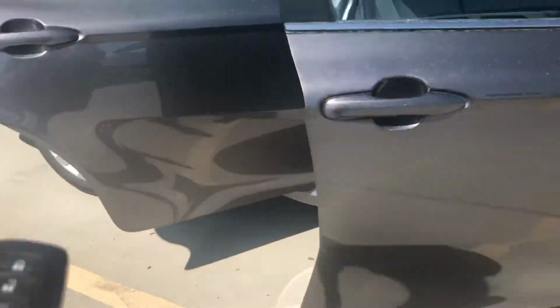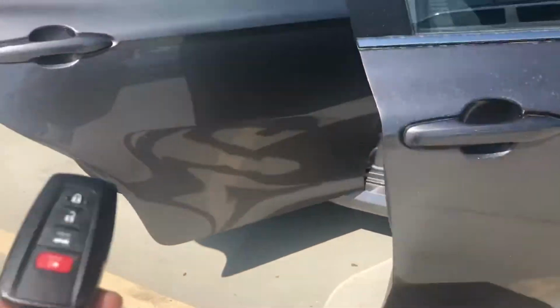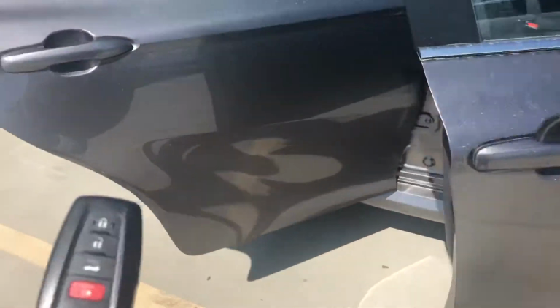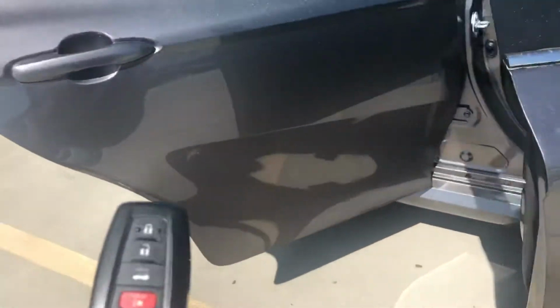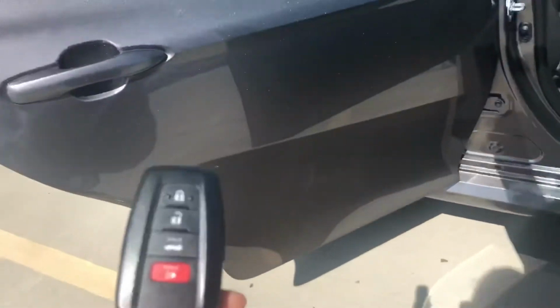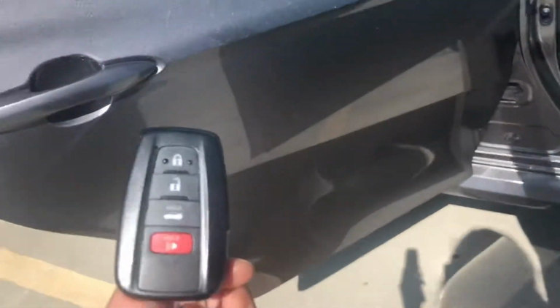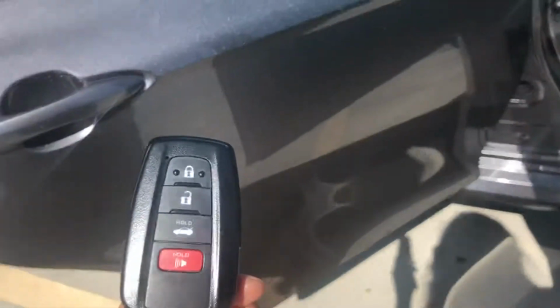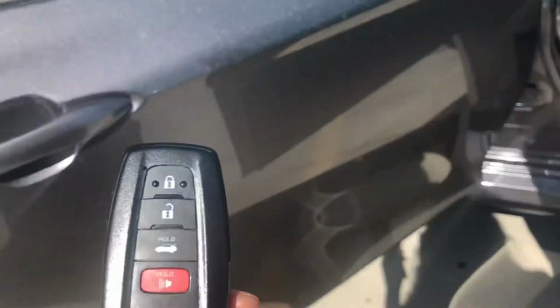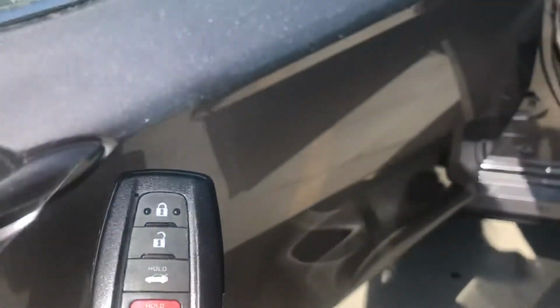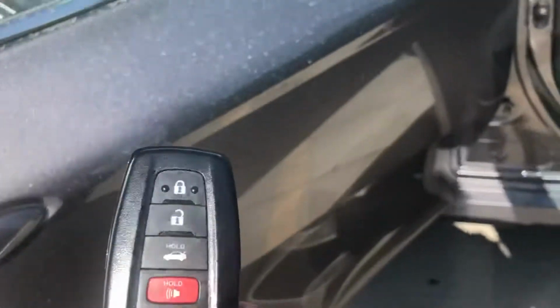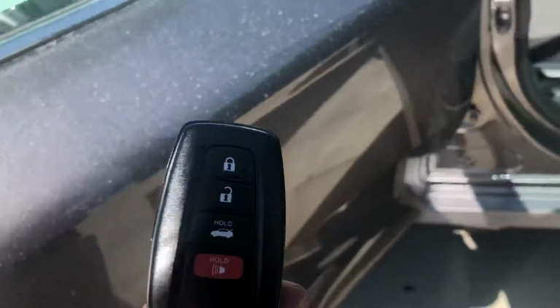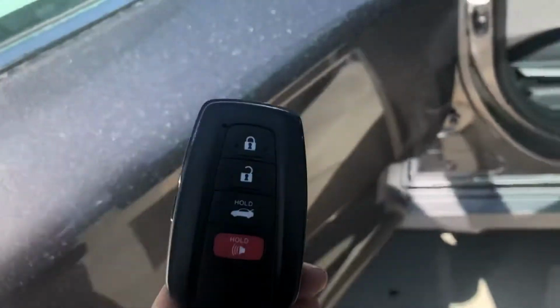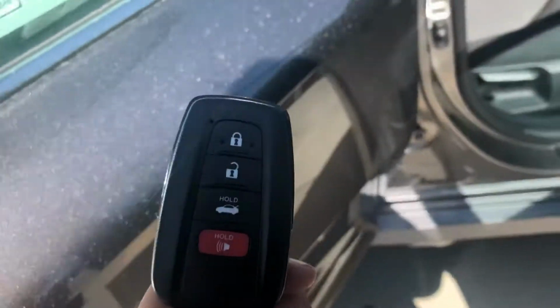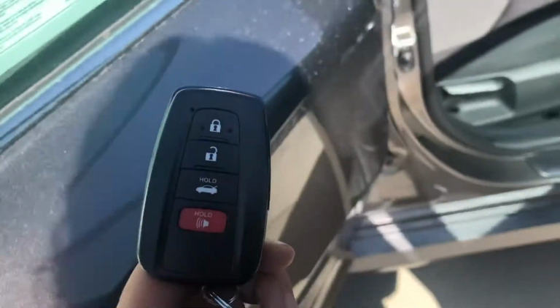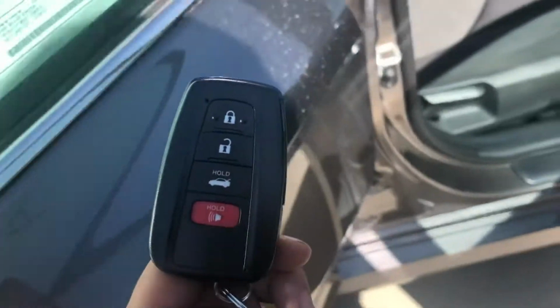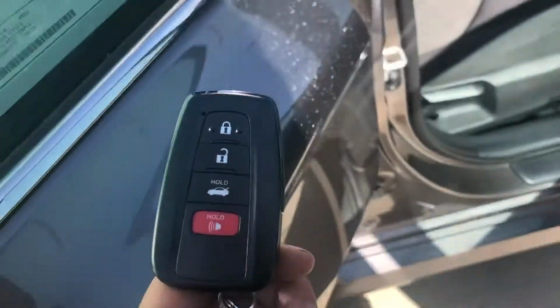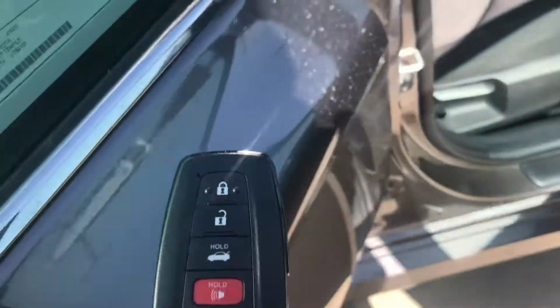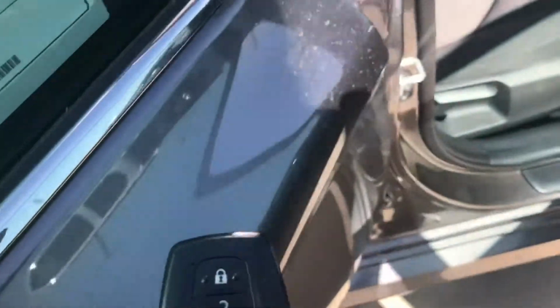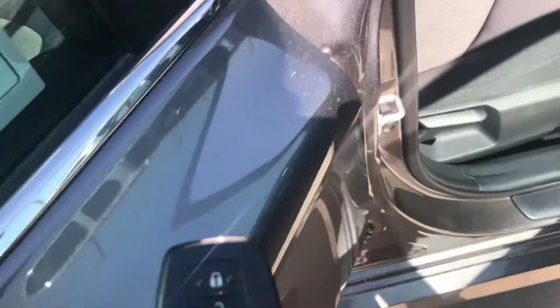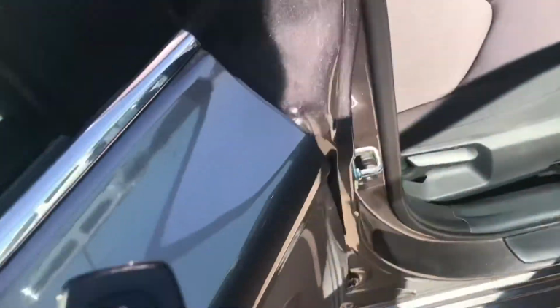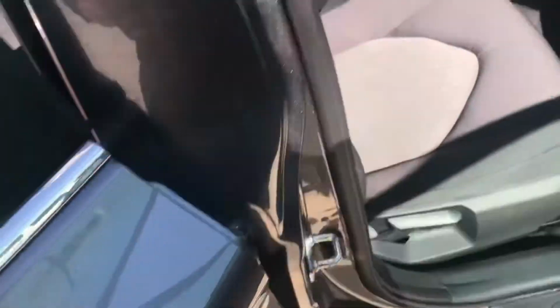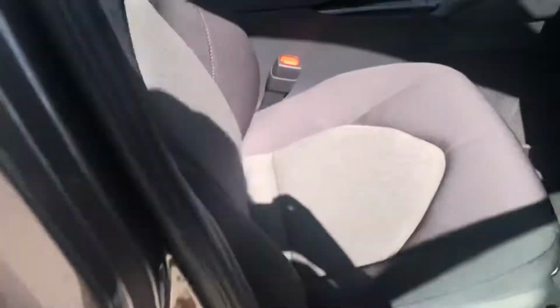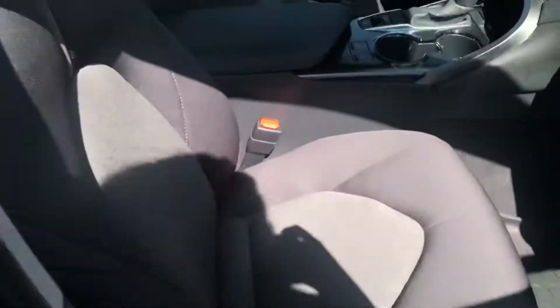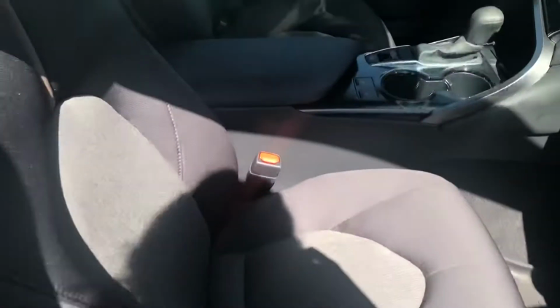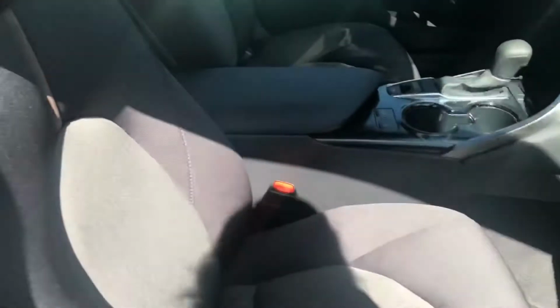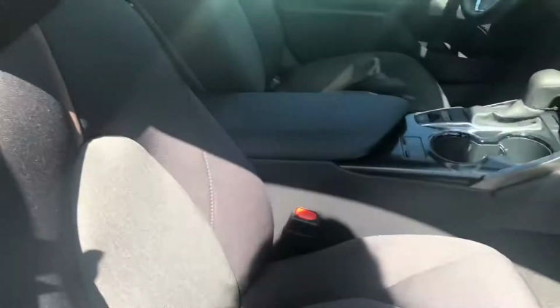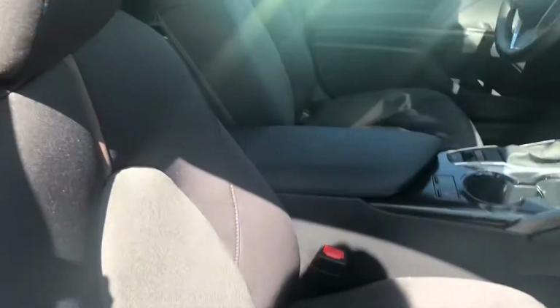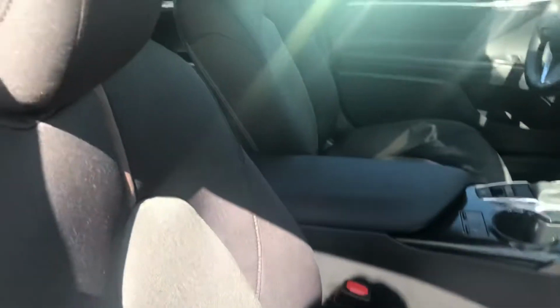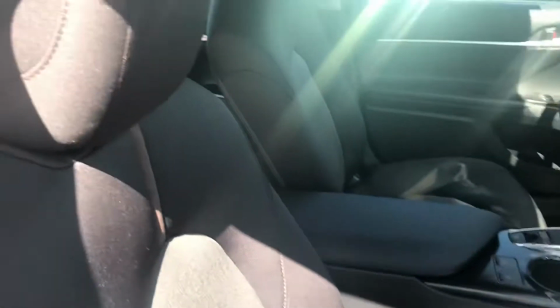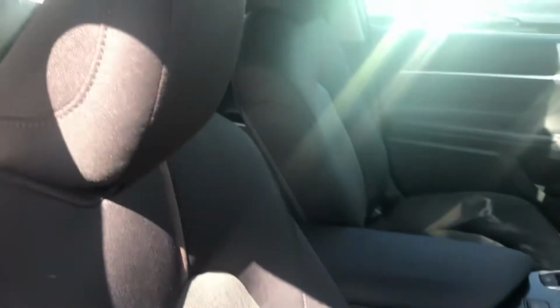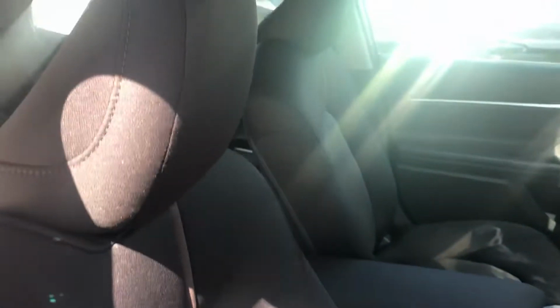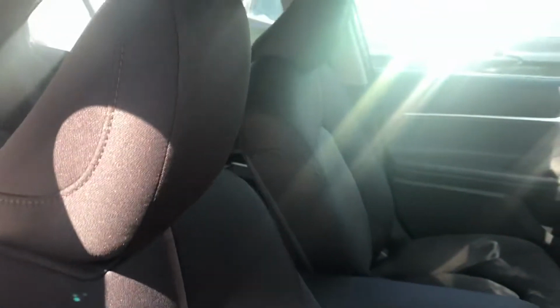Starting off with the key fob, you have a smart key system. This gives you keyless entry and a push-button start.